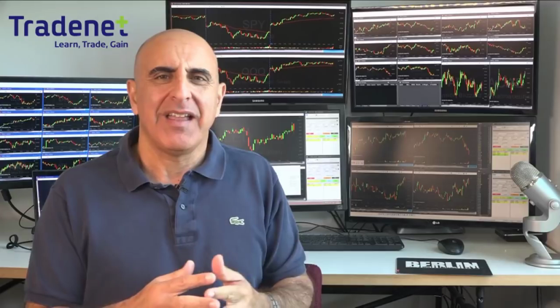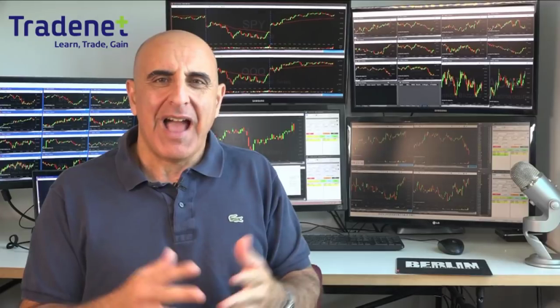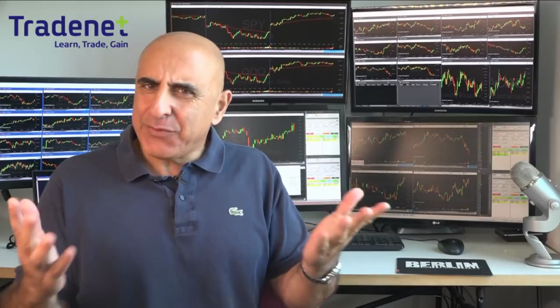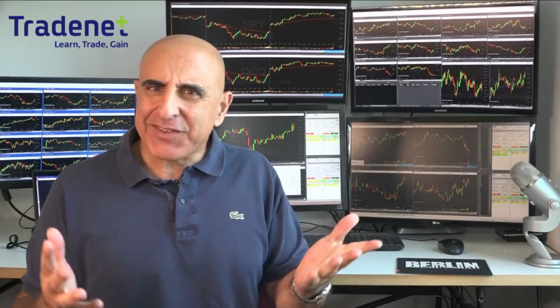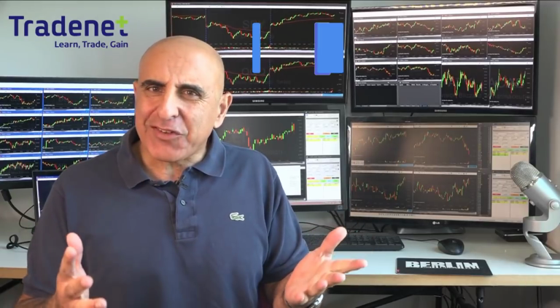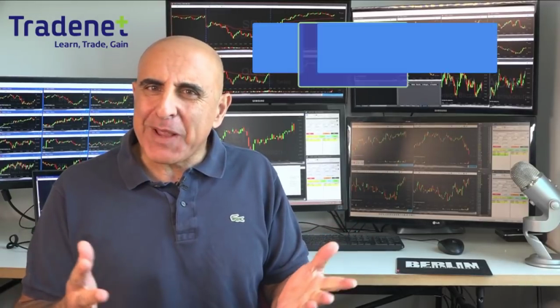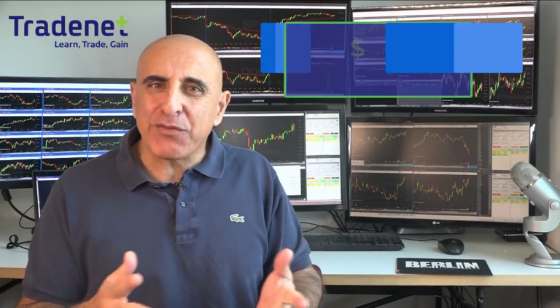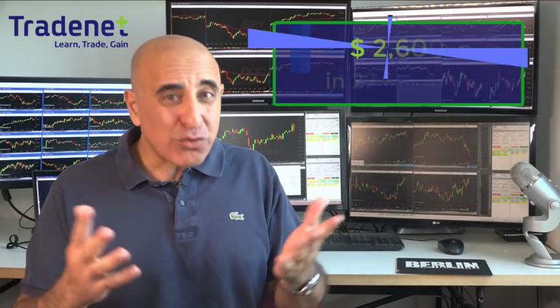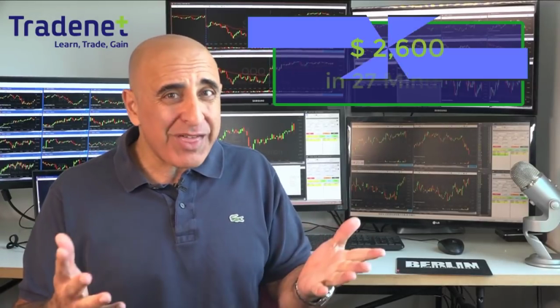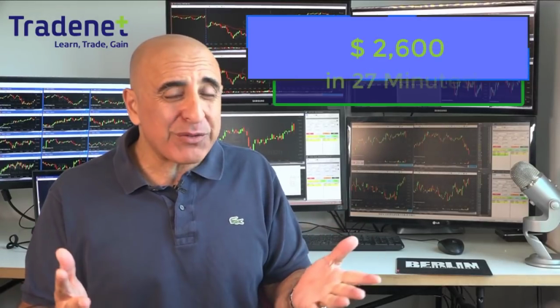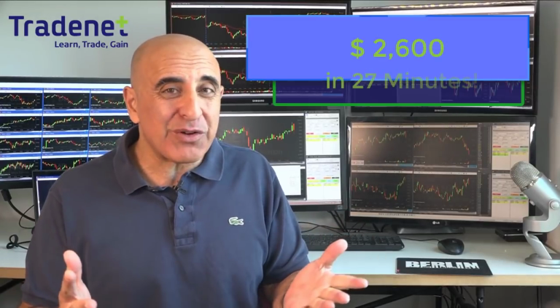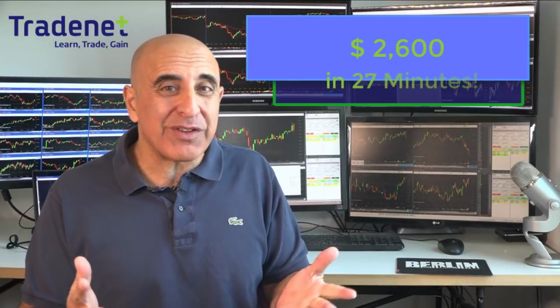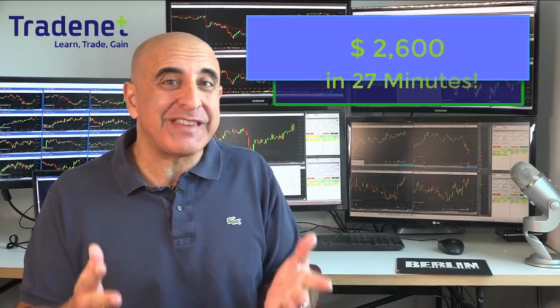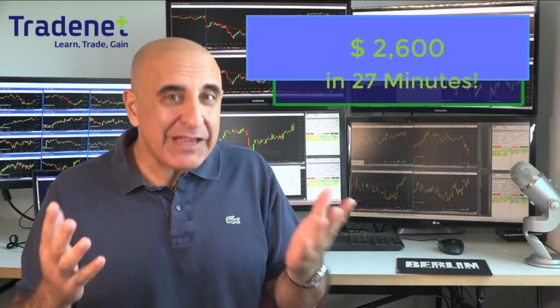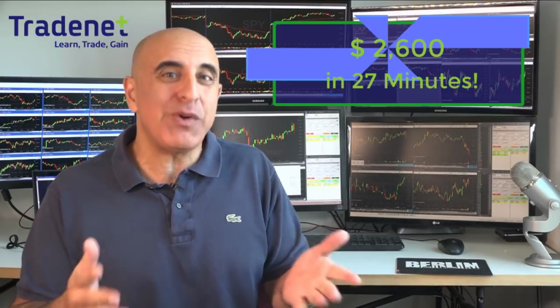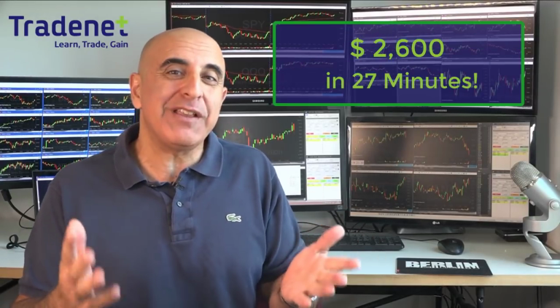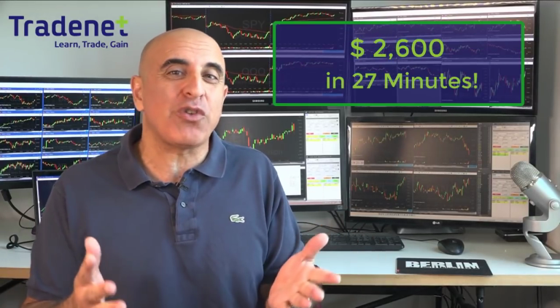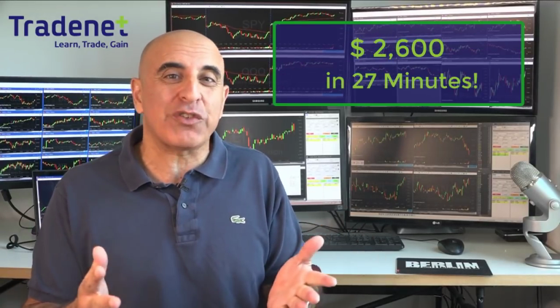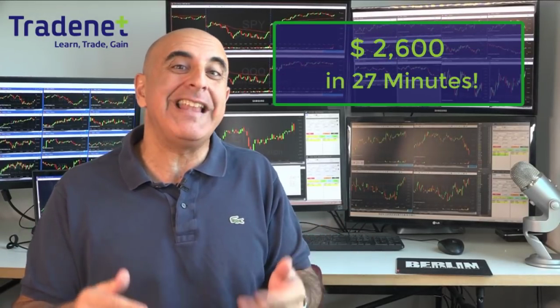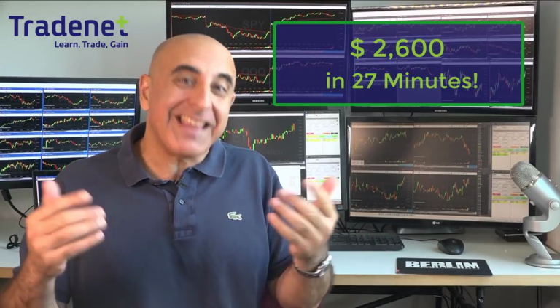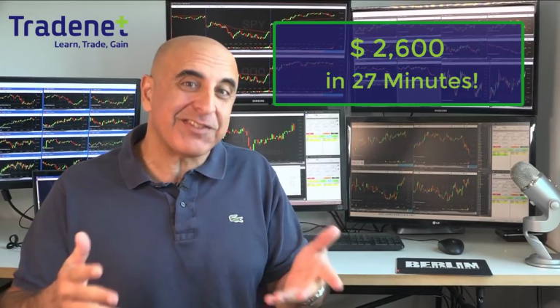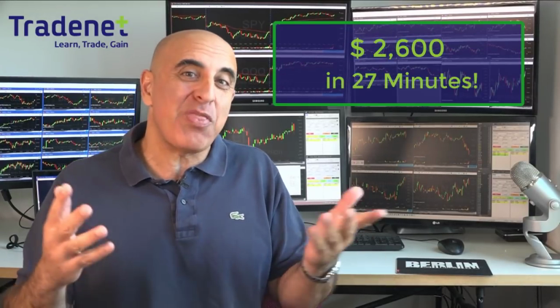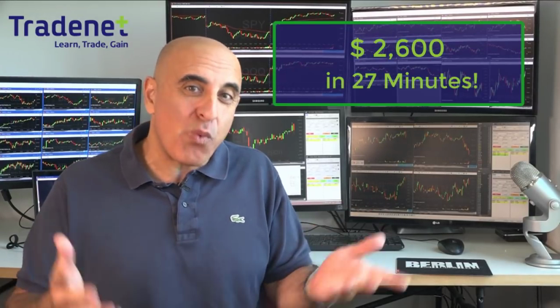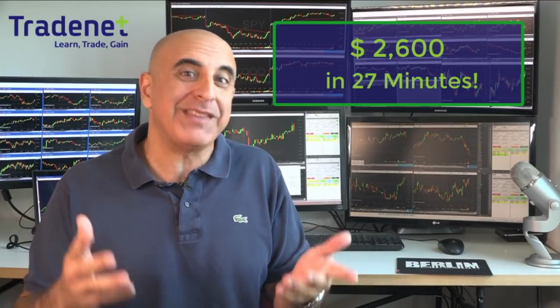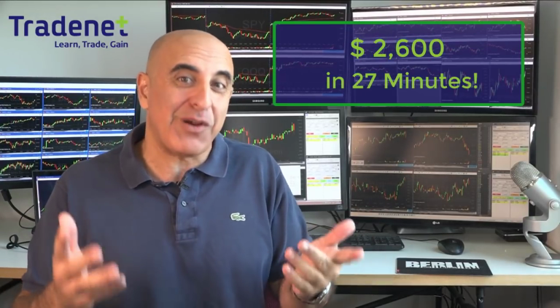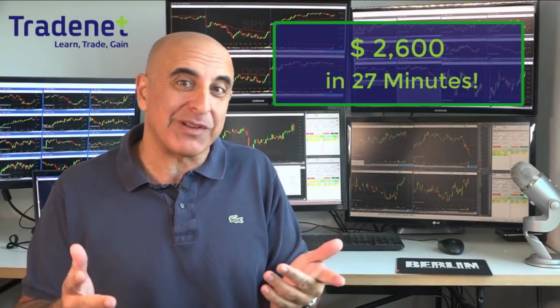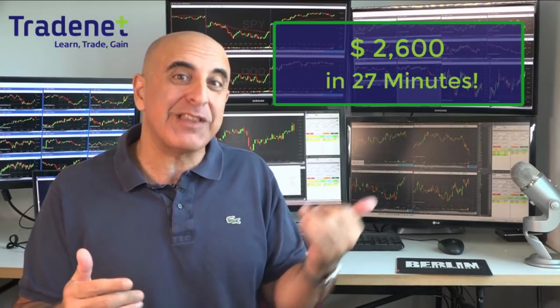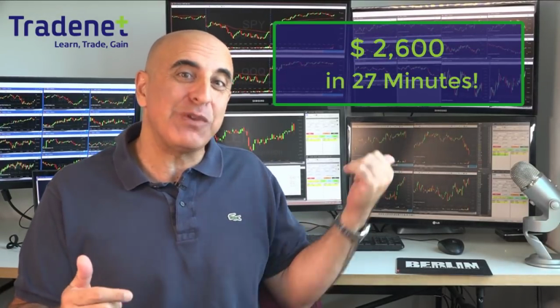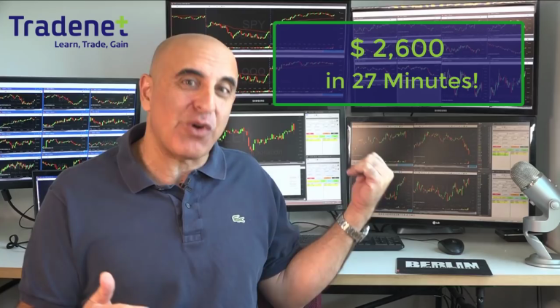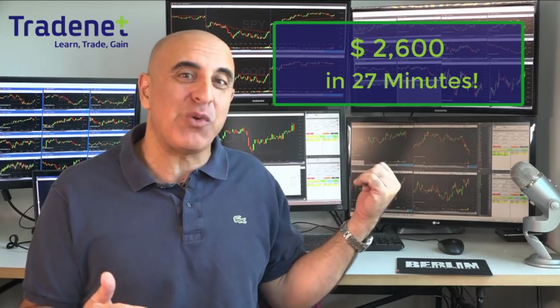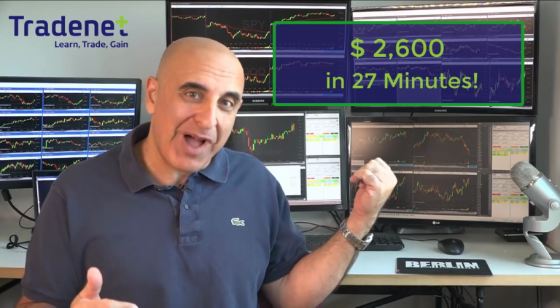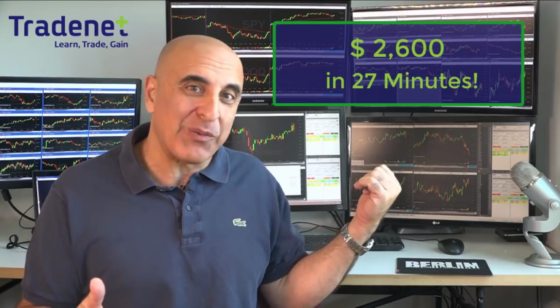Hi traders, I just made over $2,000 day trading stocks in less than one hour. Let me show you how.